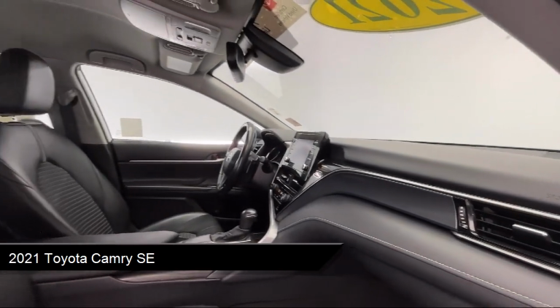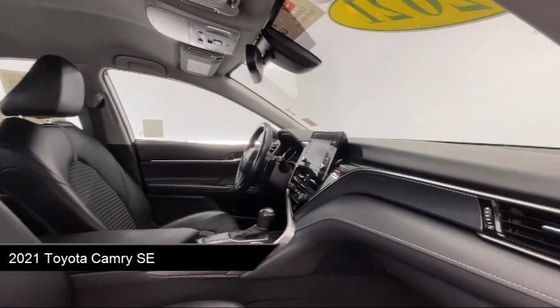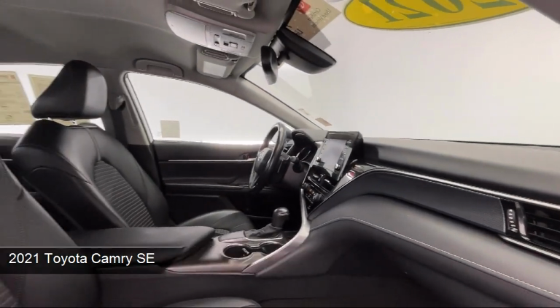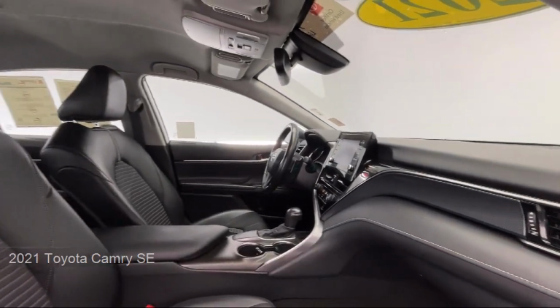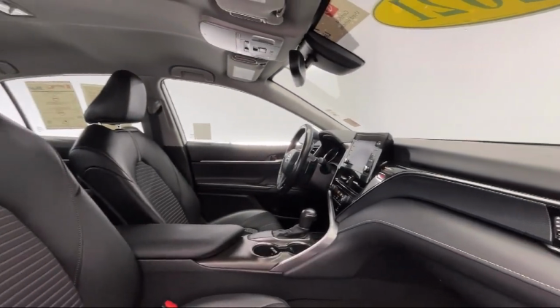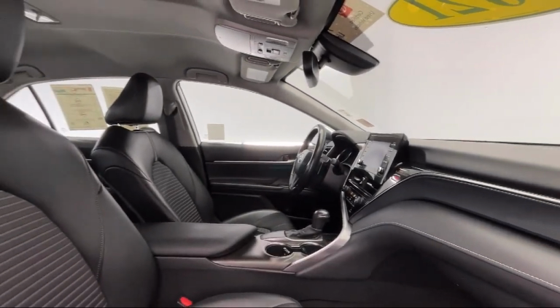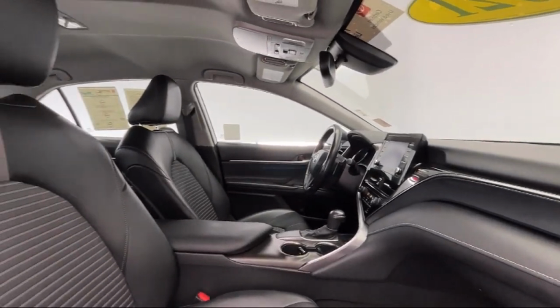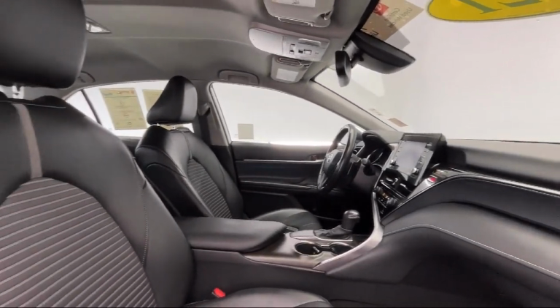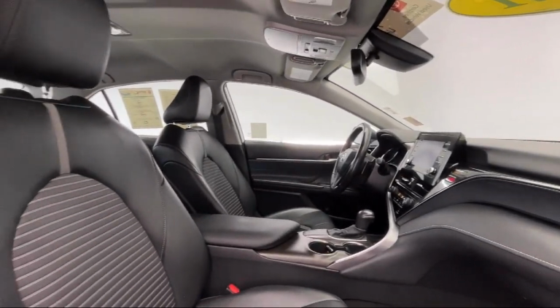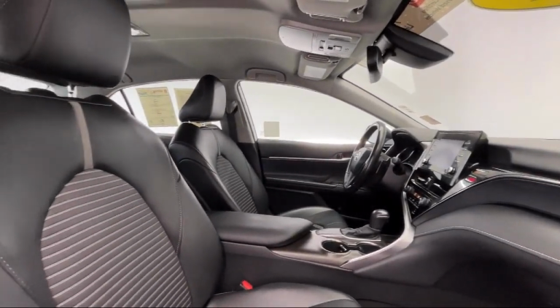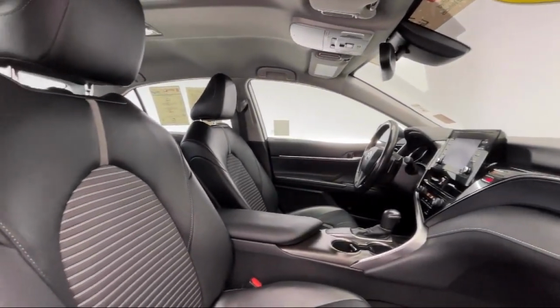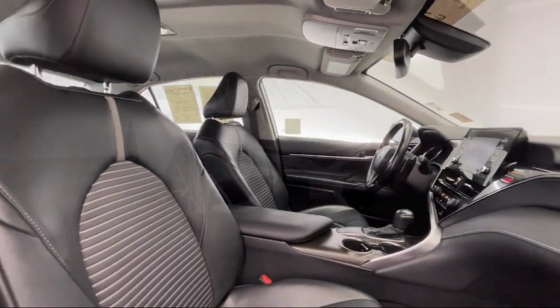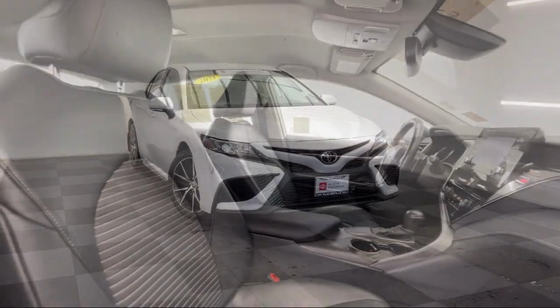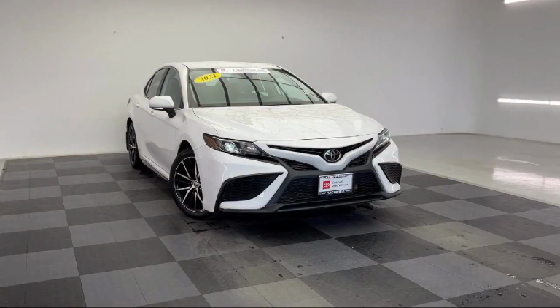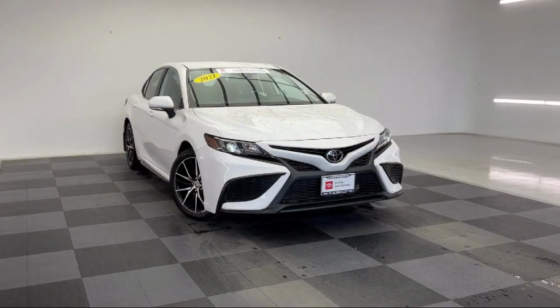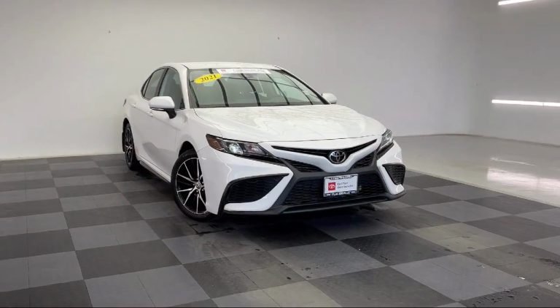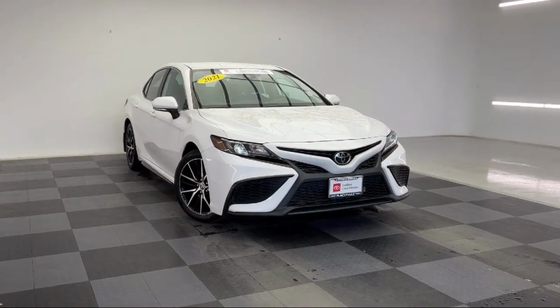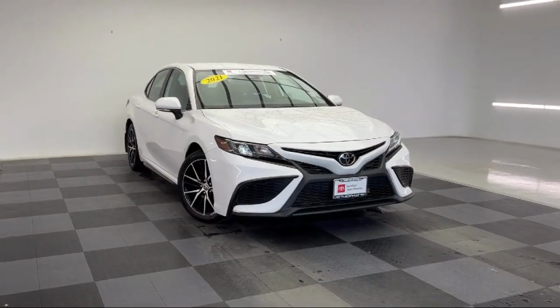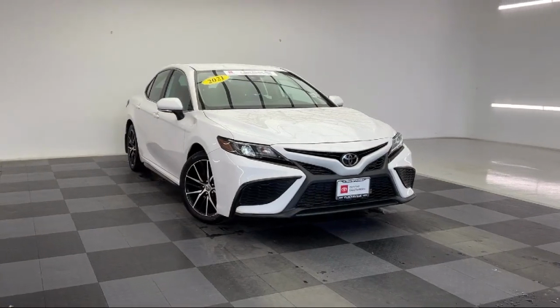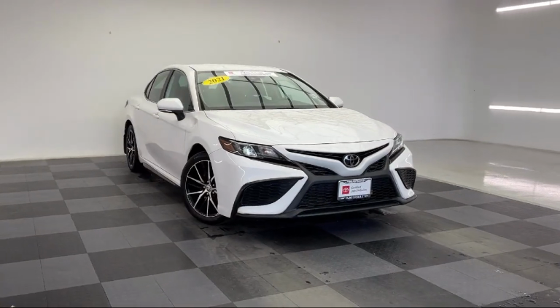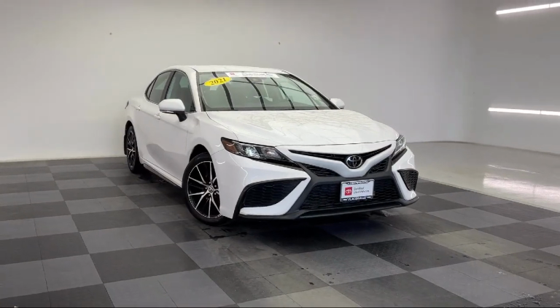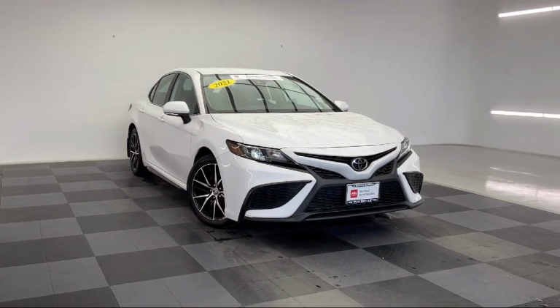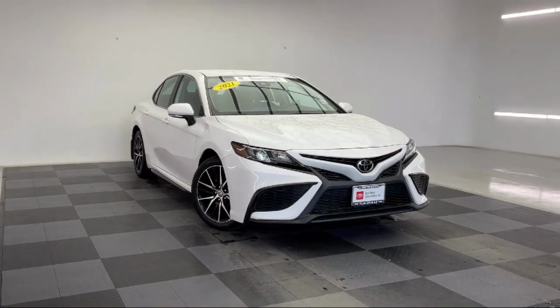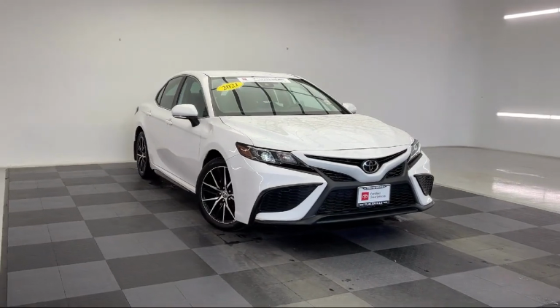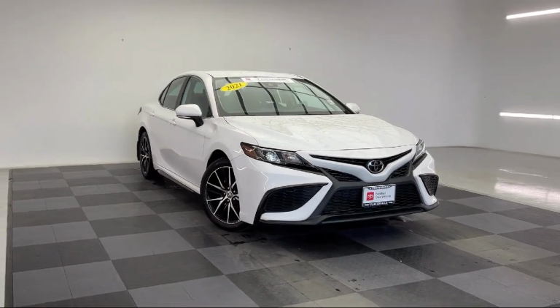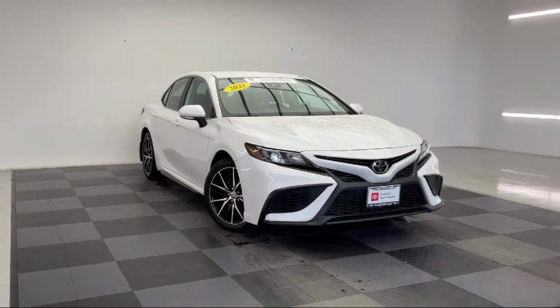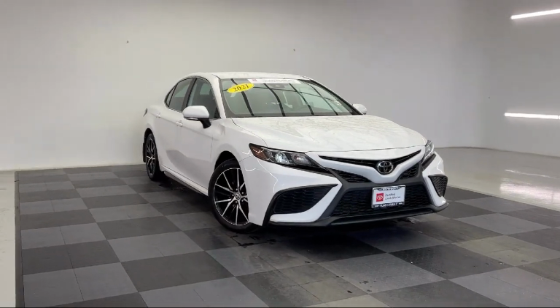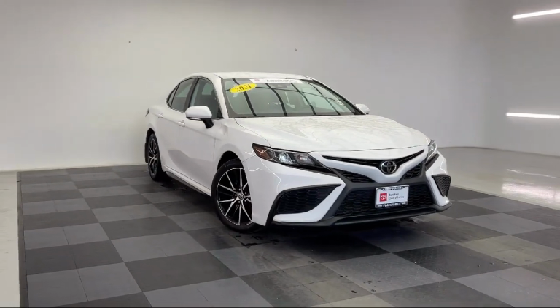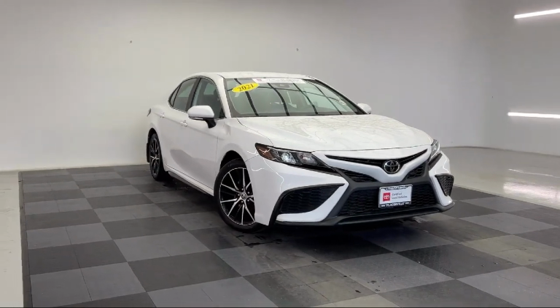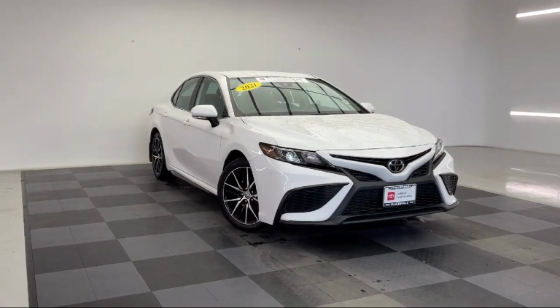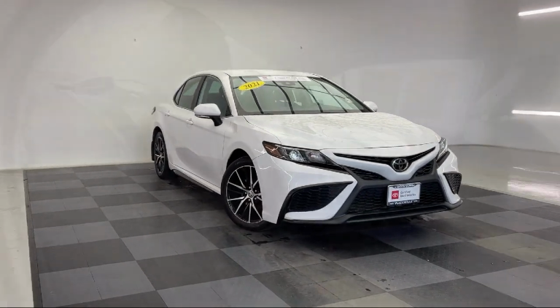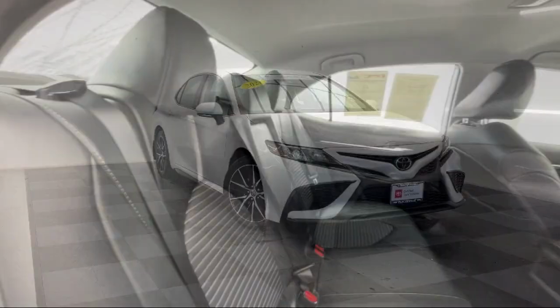Bluetooth smartphone integration, keyless entry, rear view camera, and a convenience package with power equipment group.